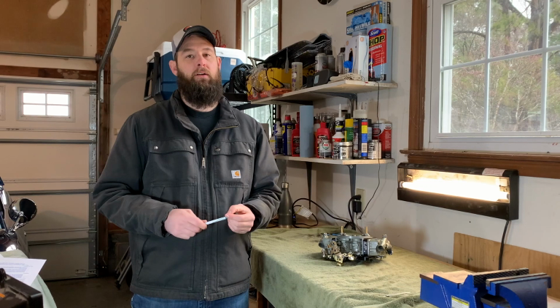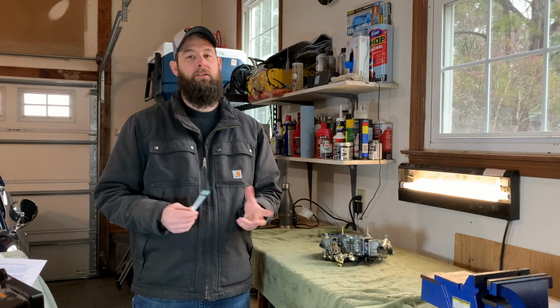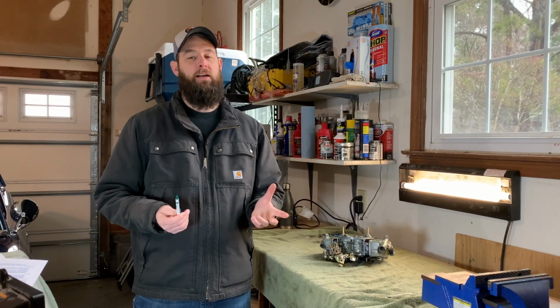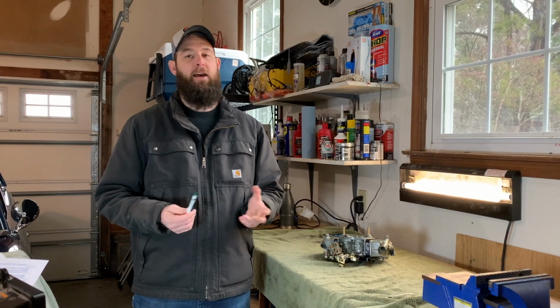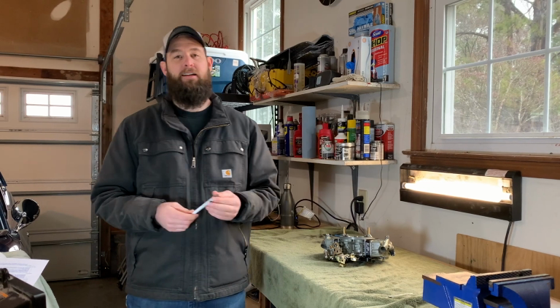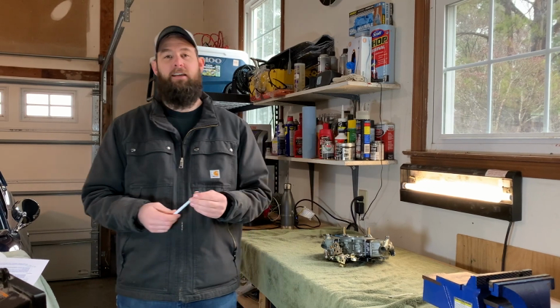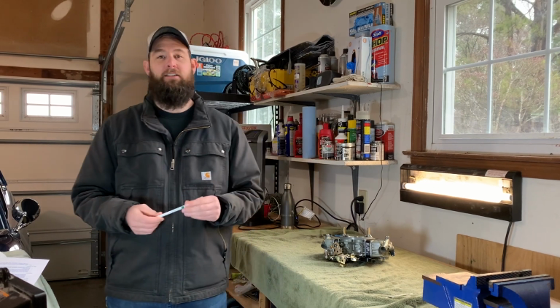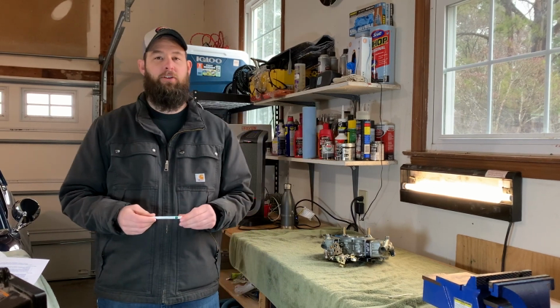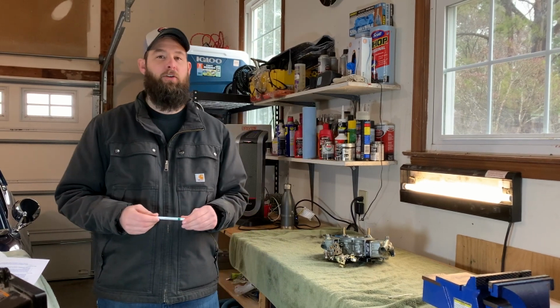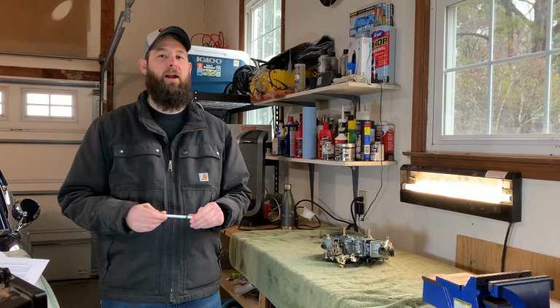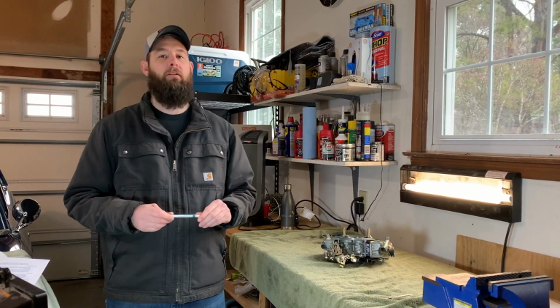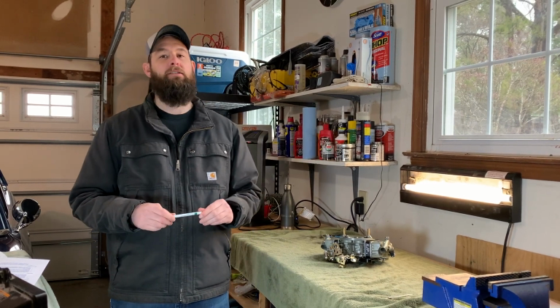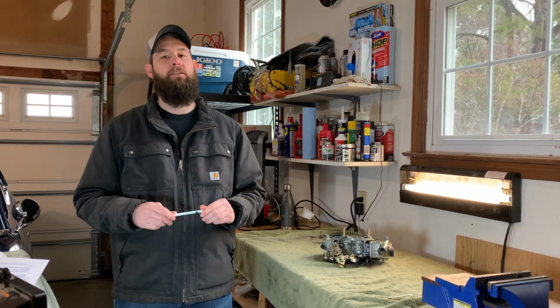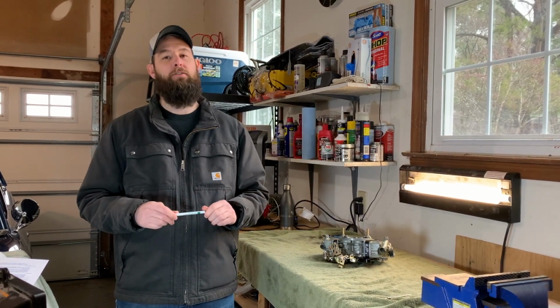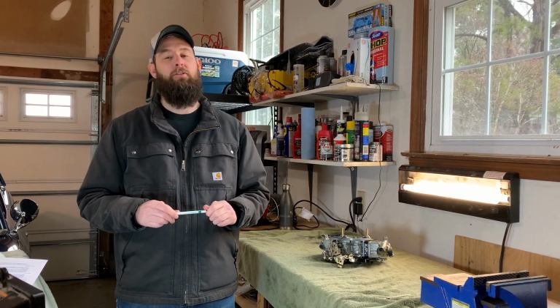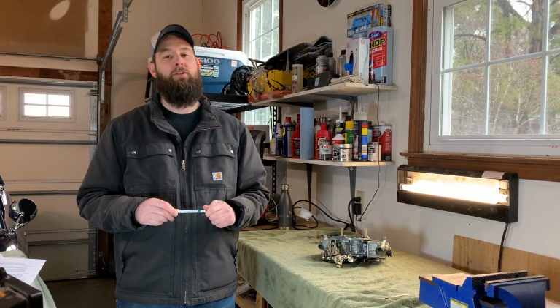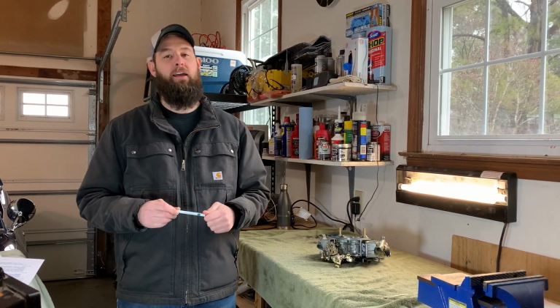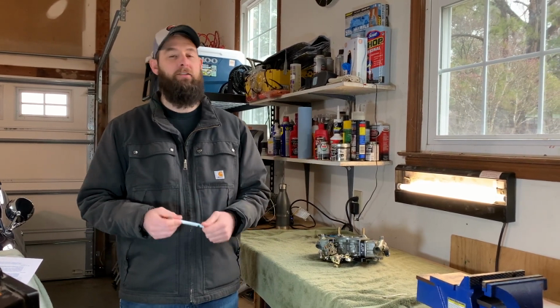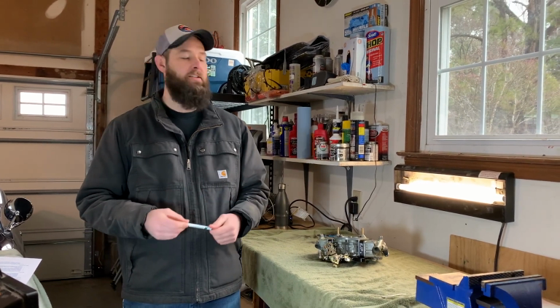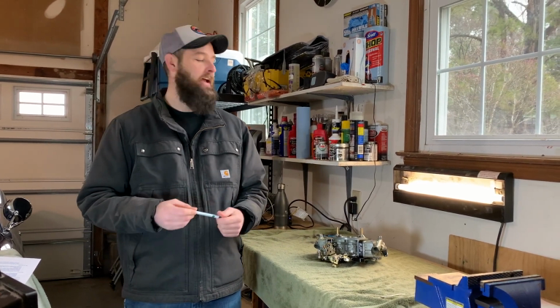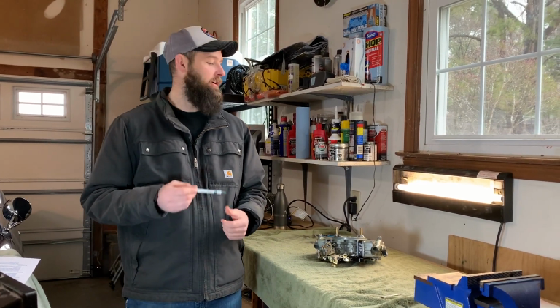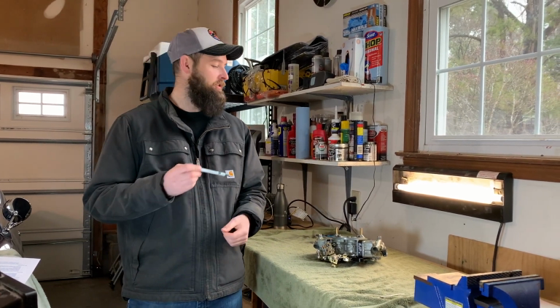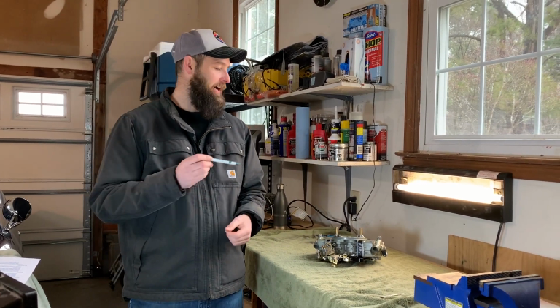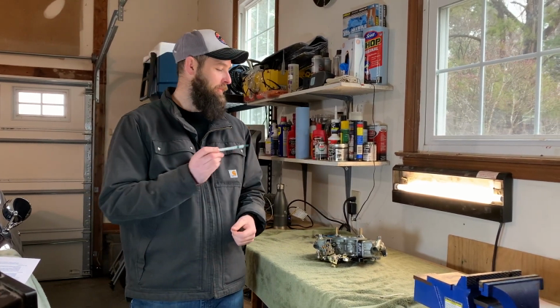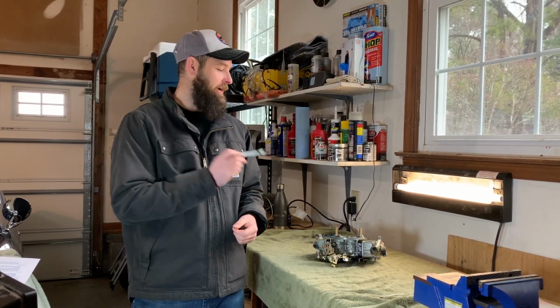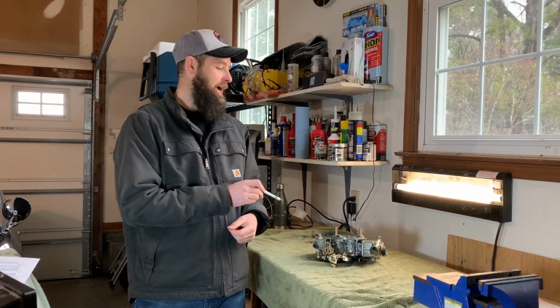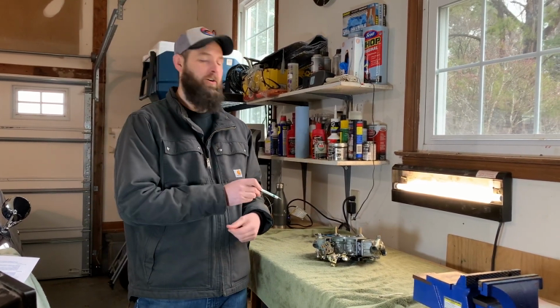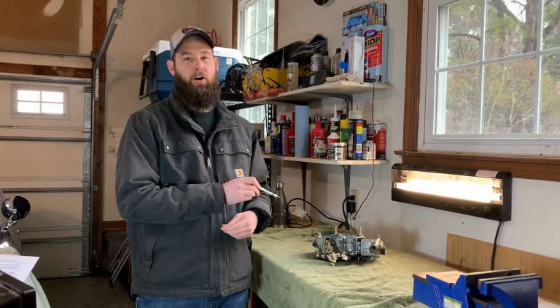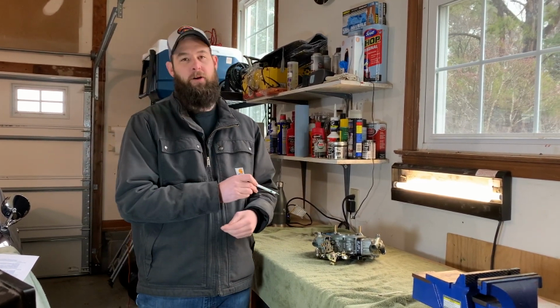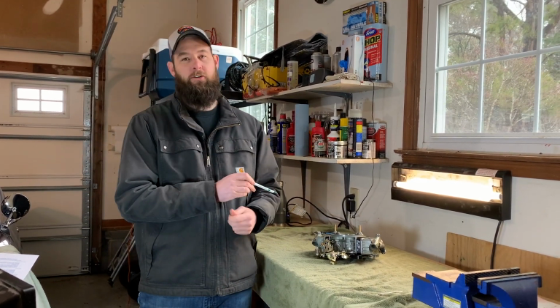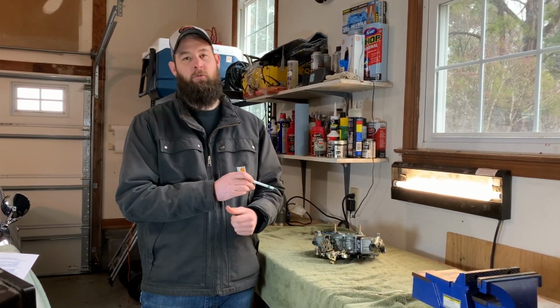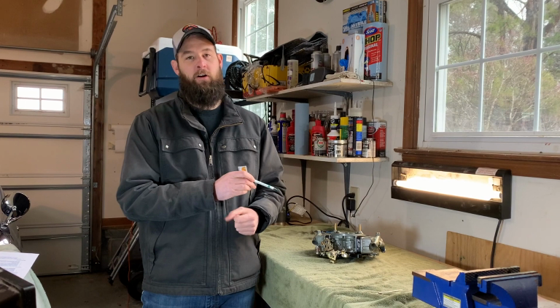What's up guys? Casey with Going Bracken Racing YouTube channel. Today we're going to talk about how carburetors work.